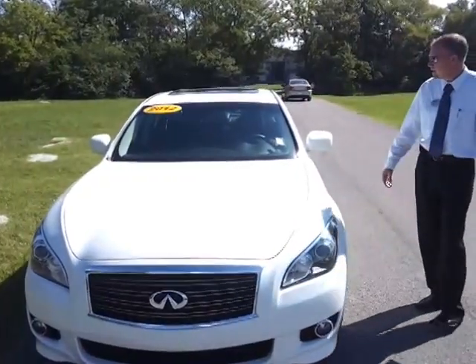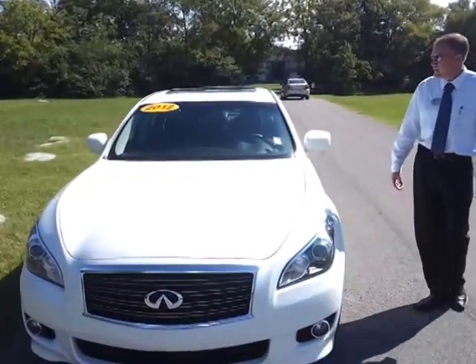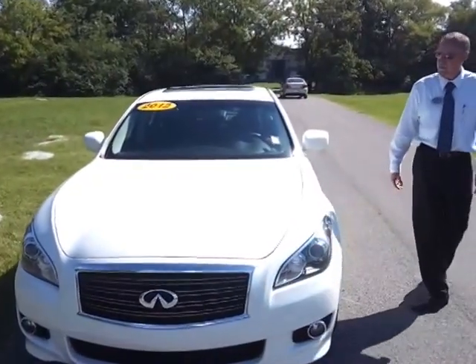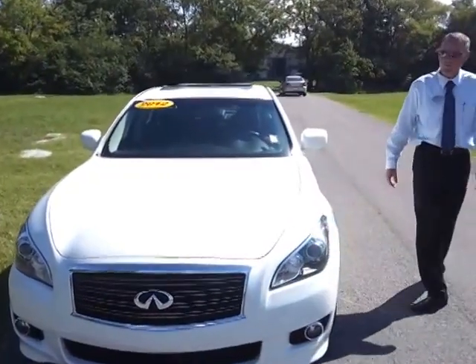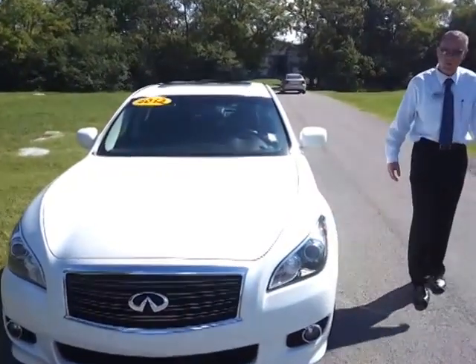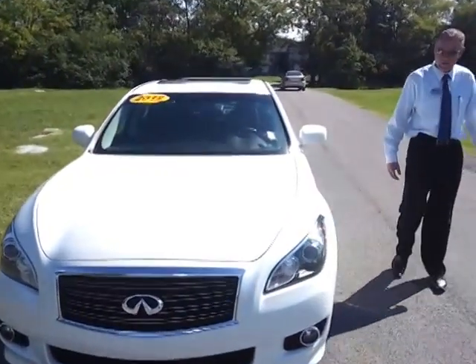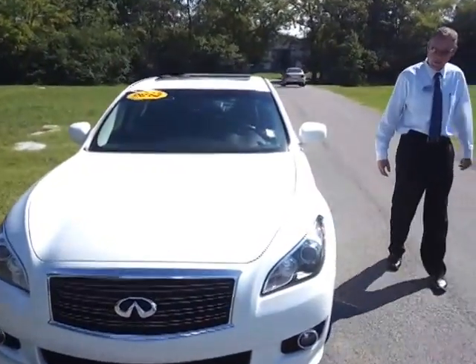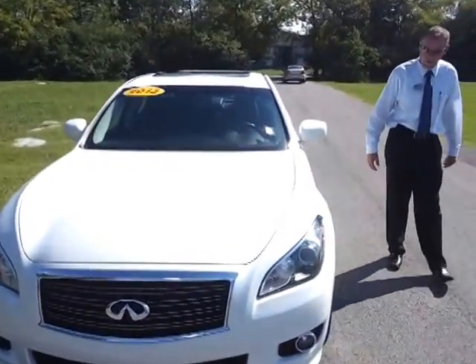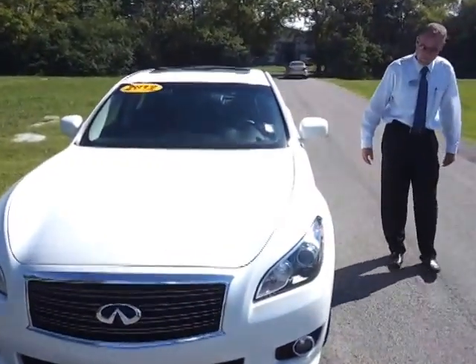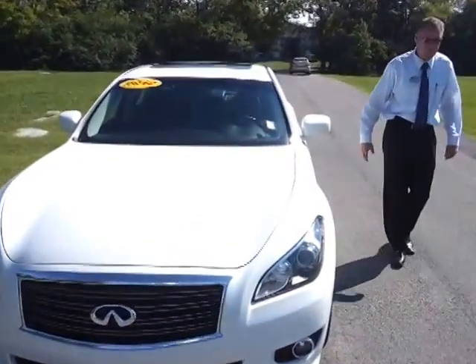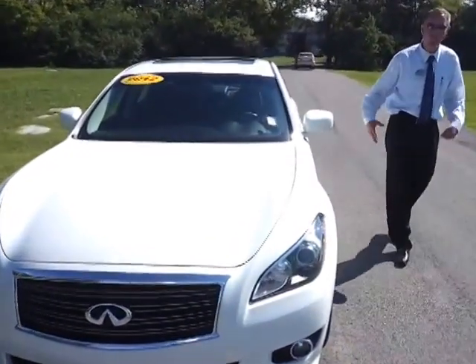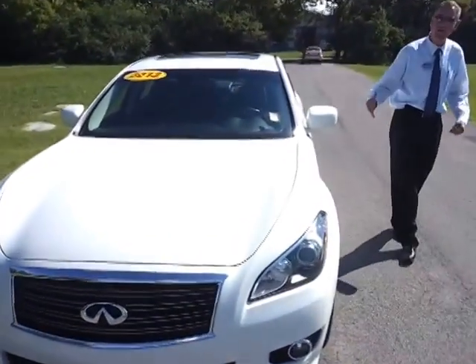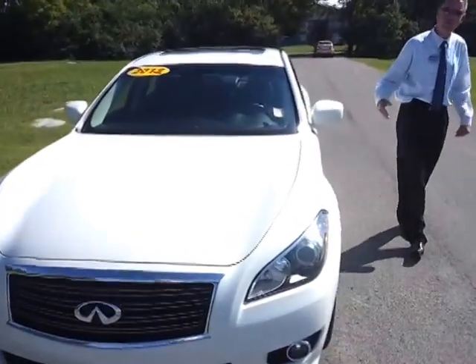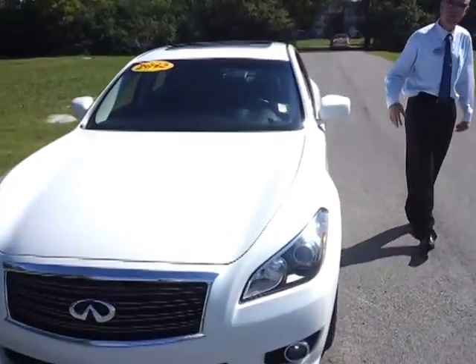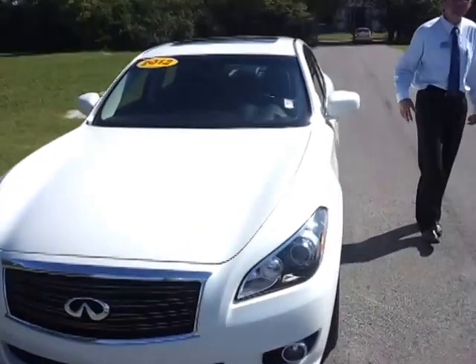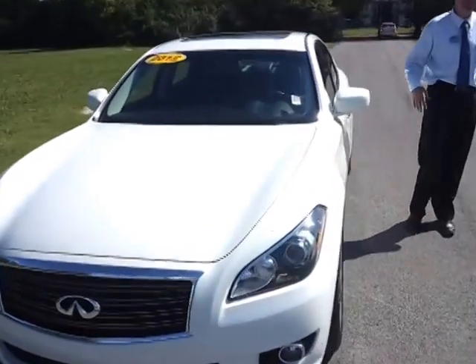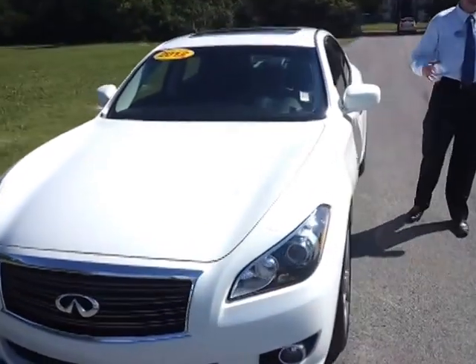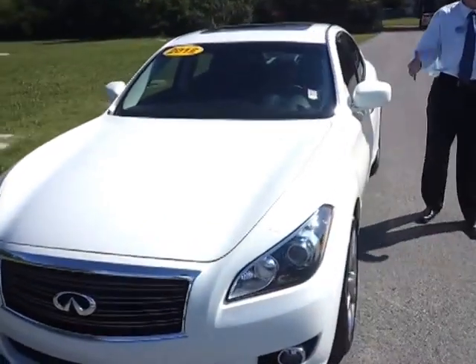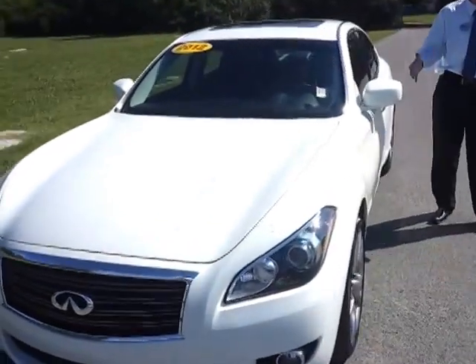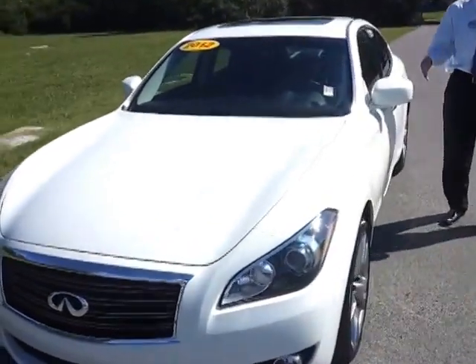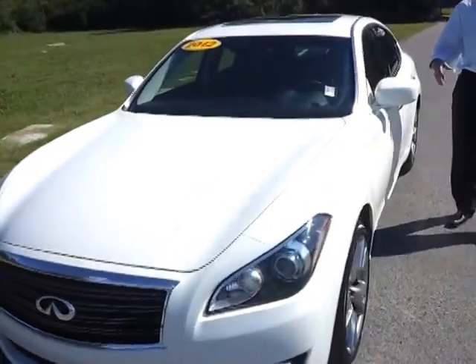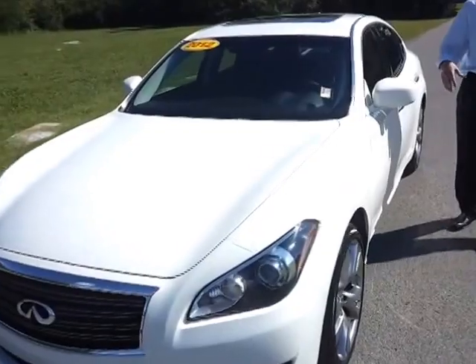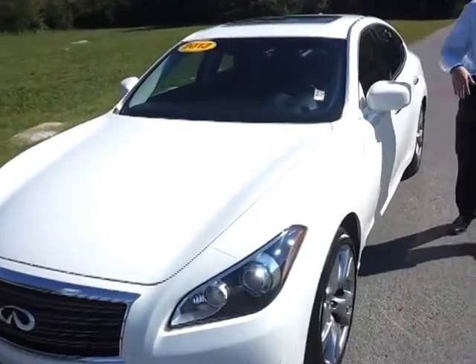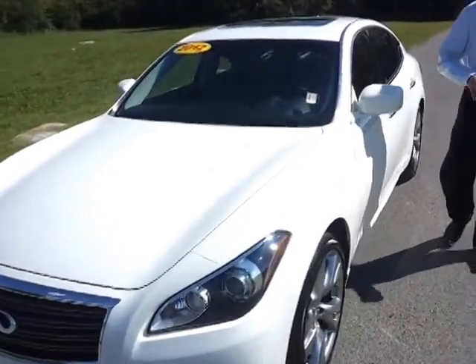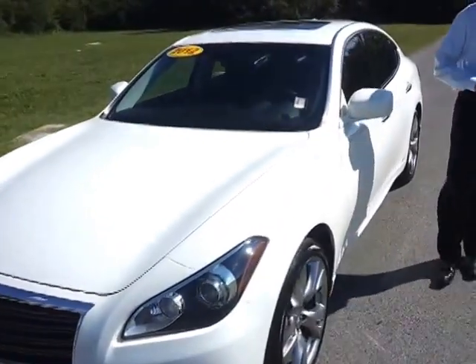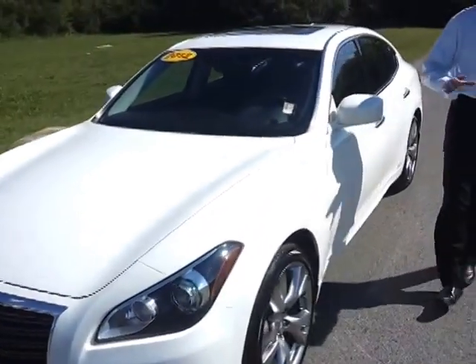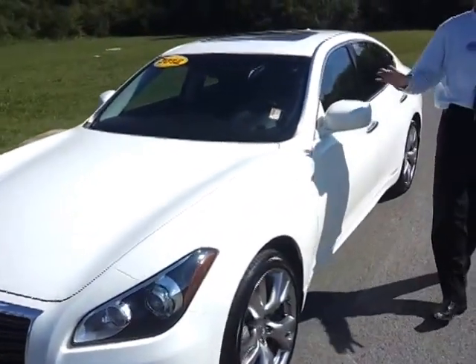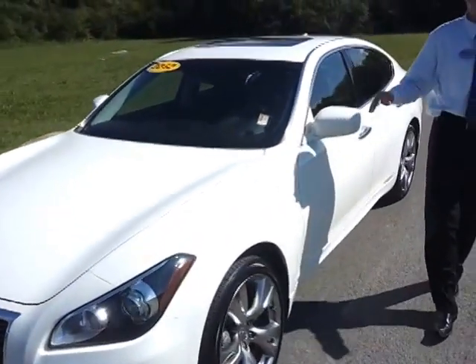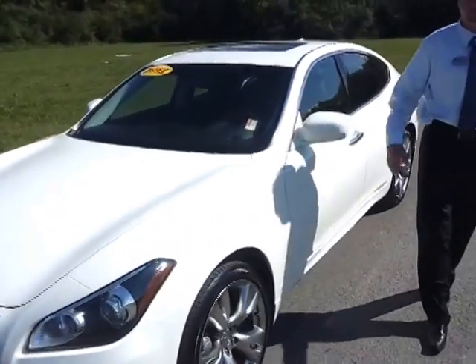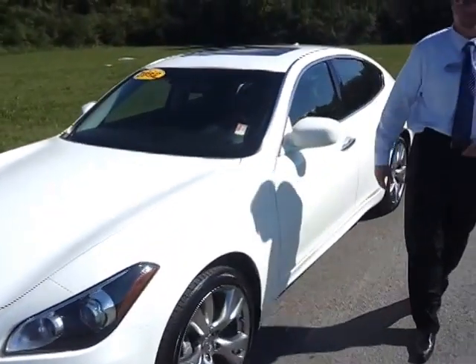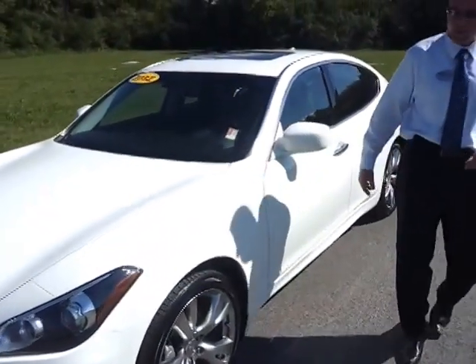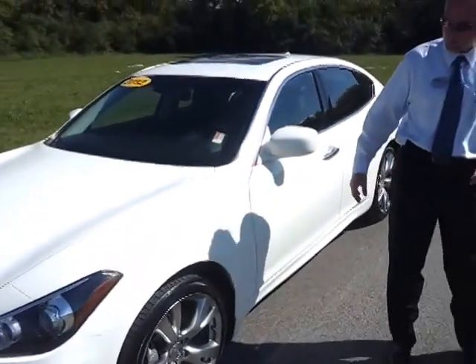The car is fairly nicely equipped. We do welcome trade-ins, we have financing available, and we do welcome business from just about anywhere.